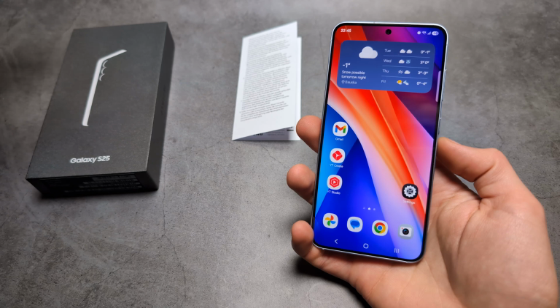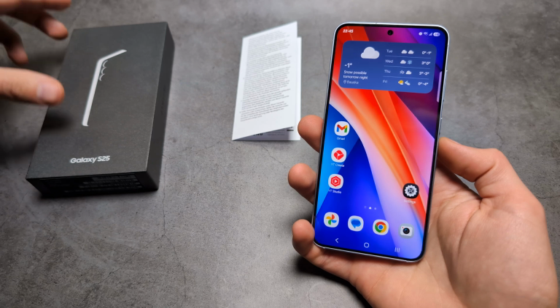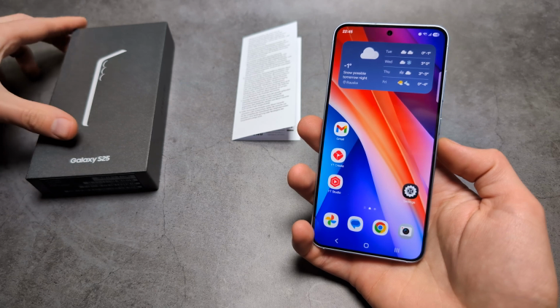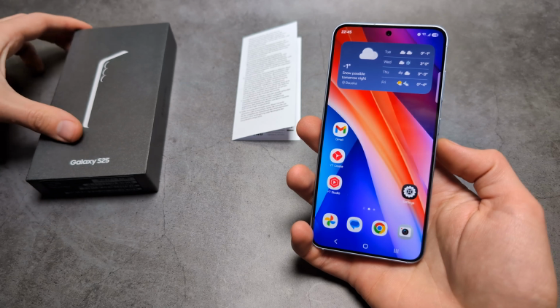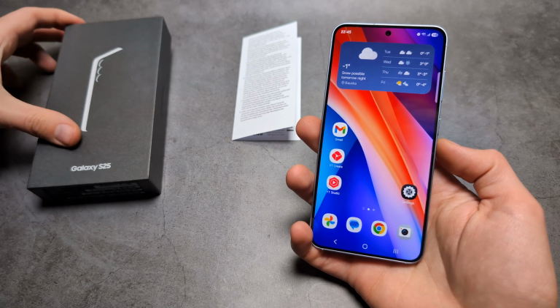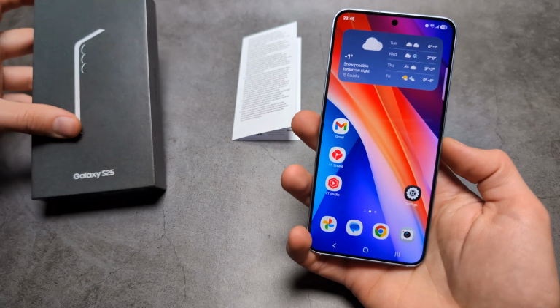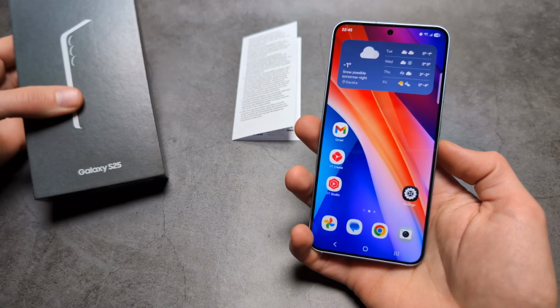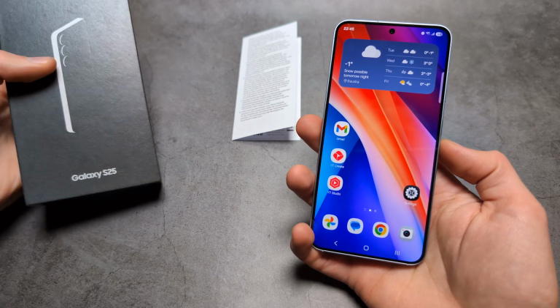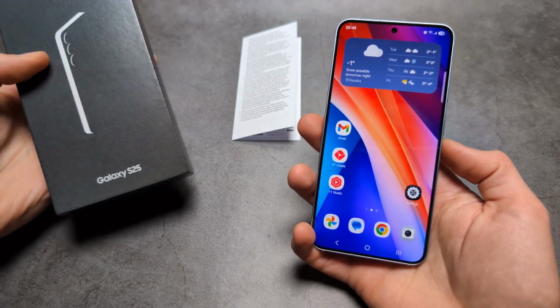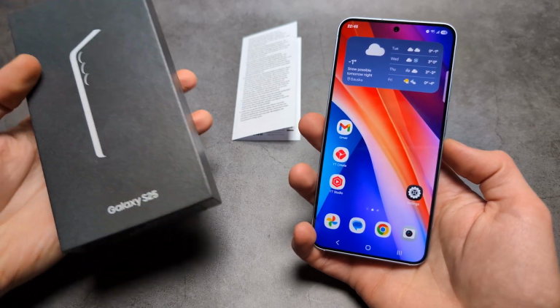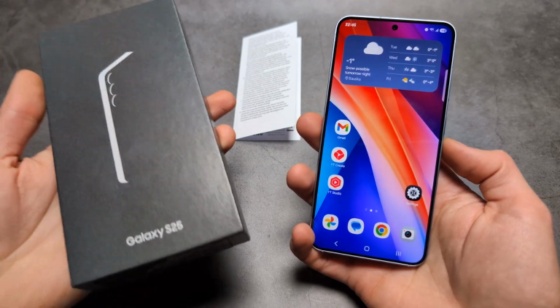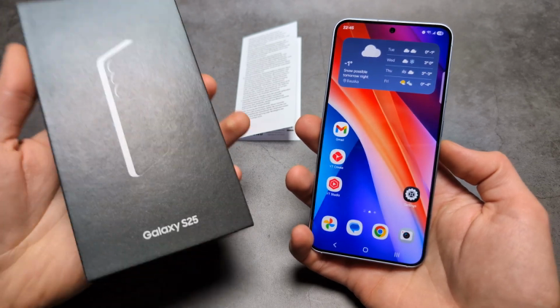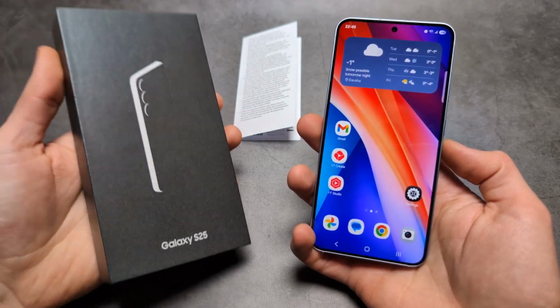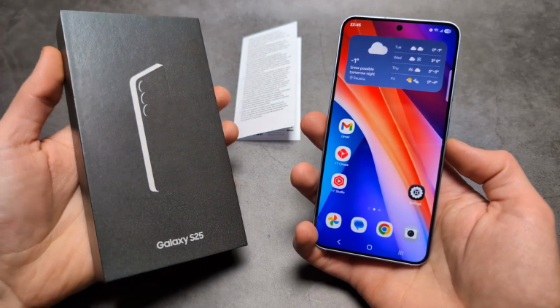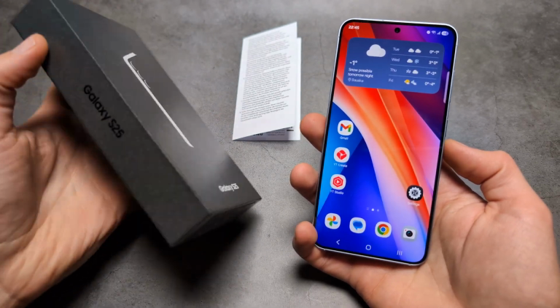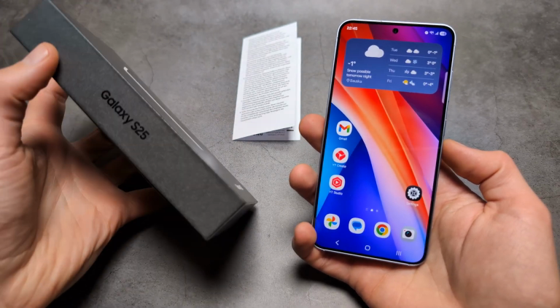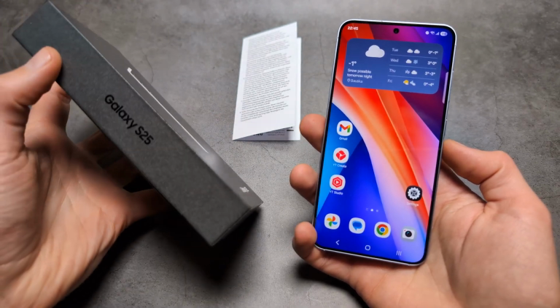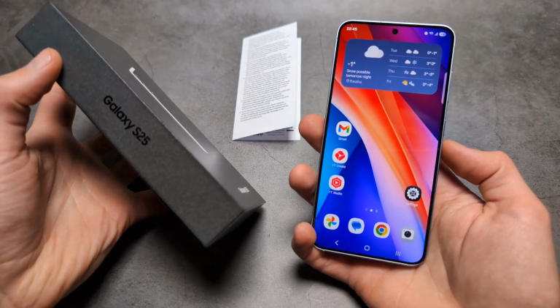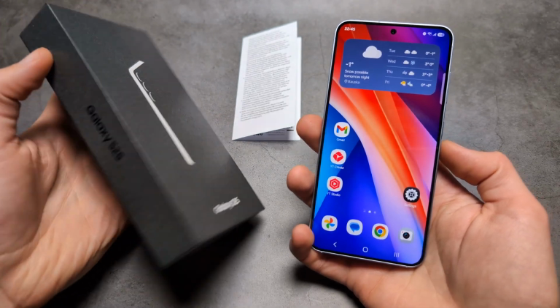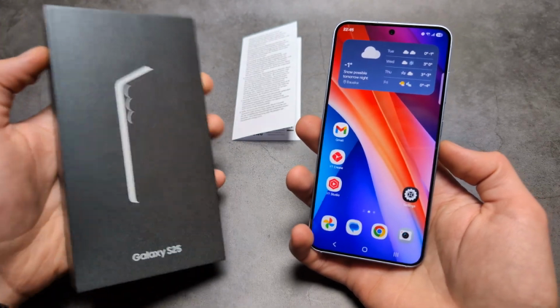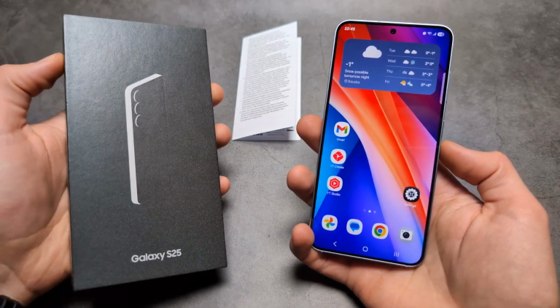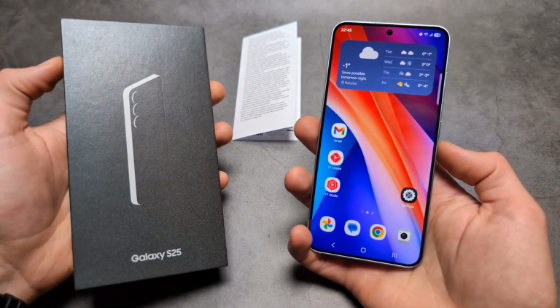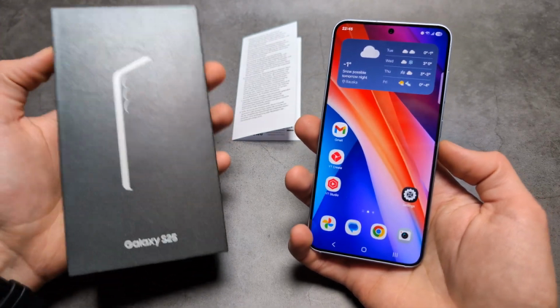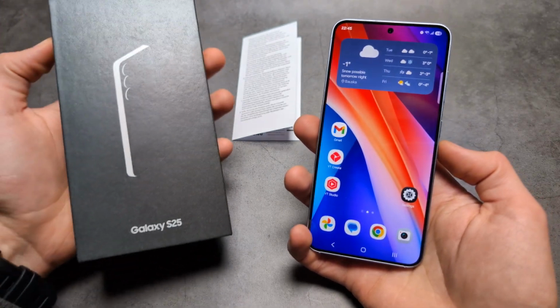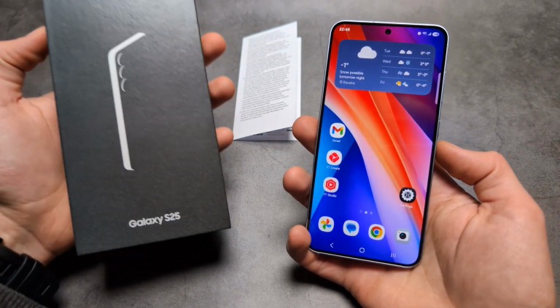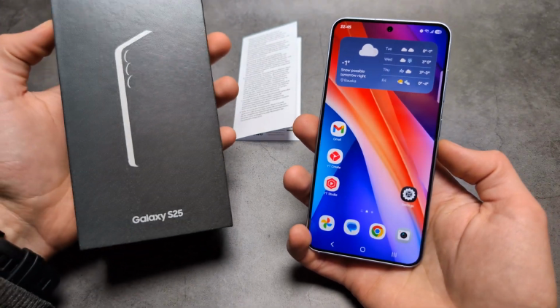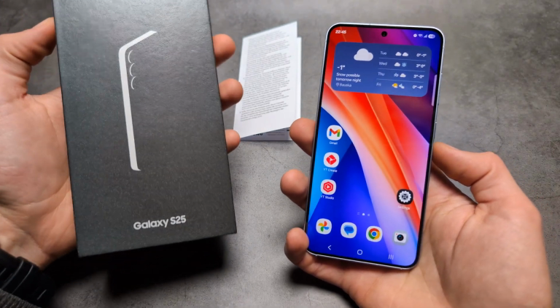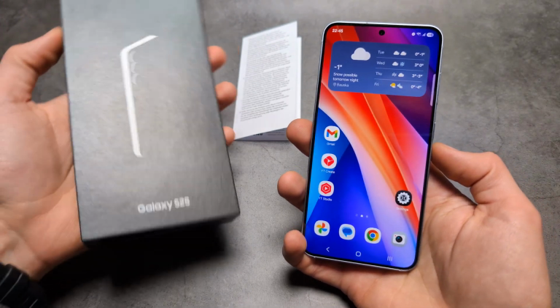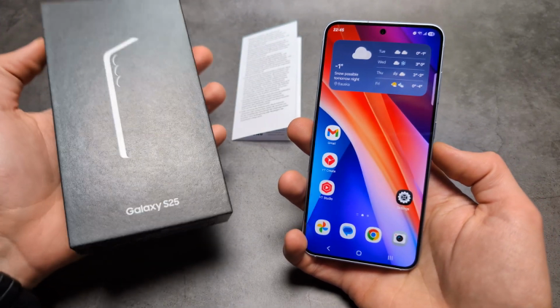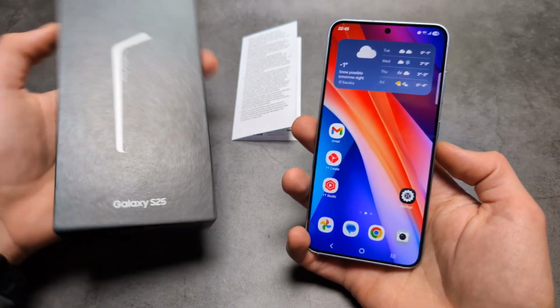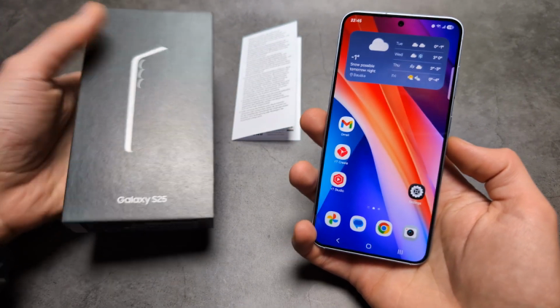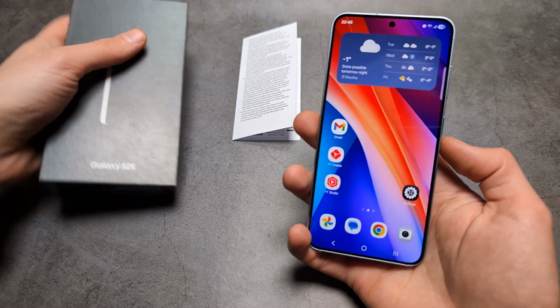Let me show you how you can scan documents and also later convert them to a PDF on your Samsung Galaxy S25.